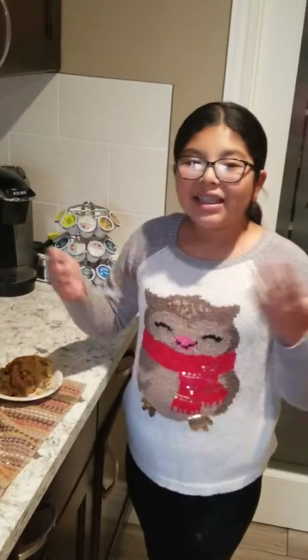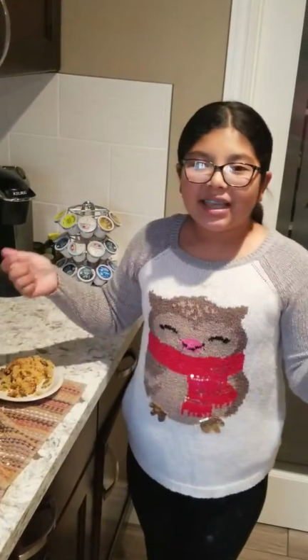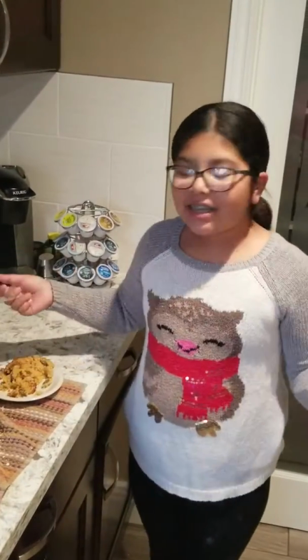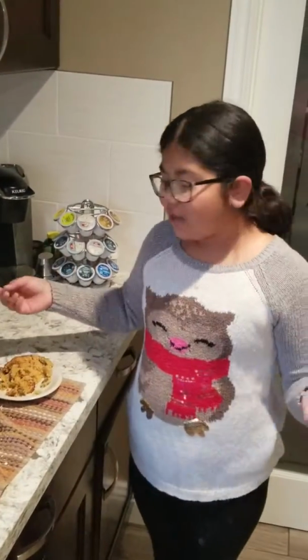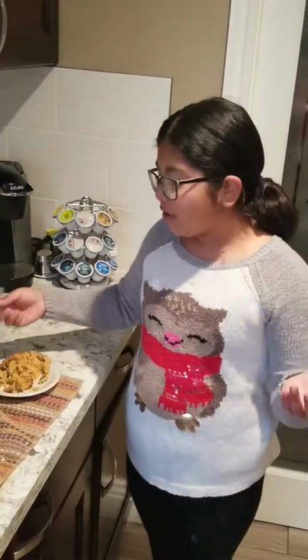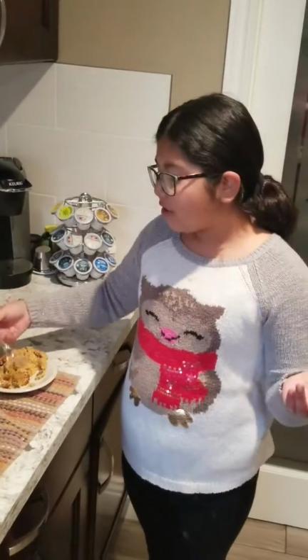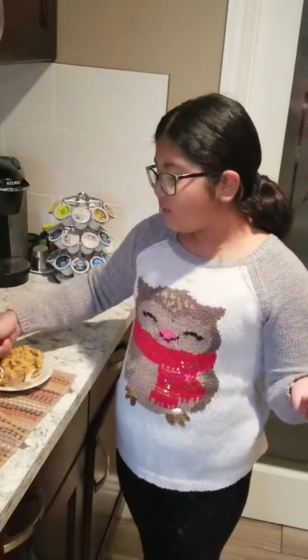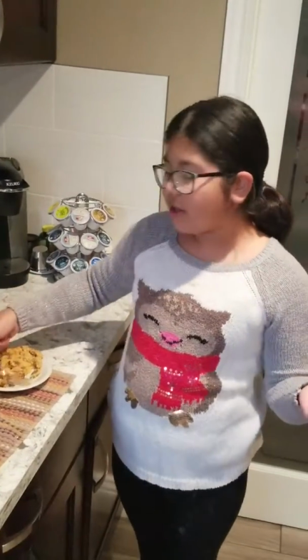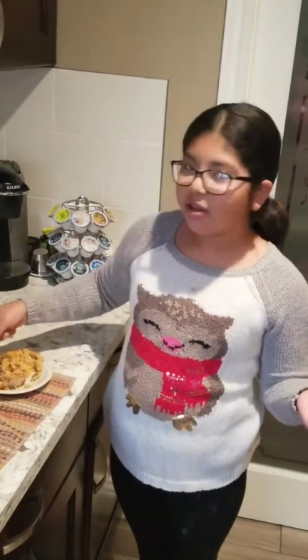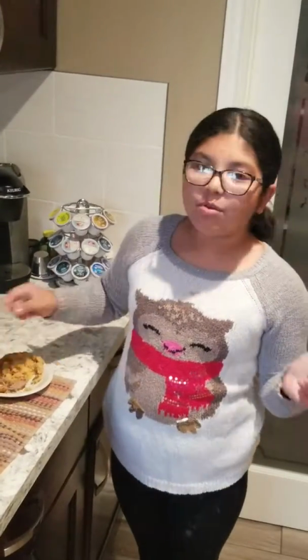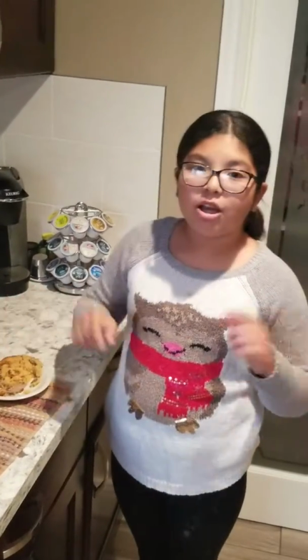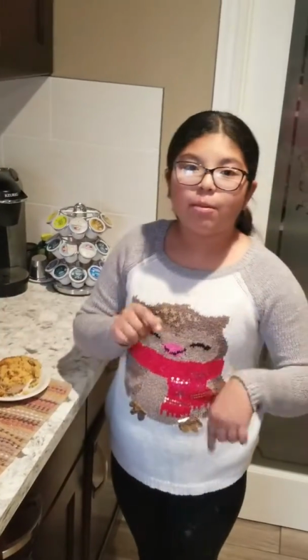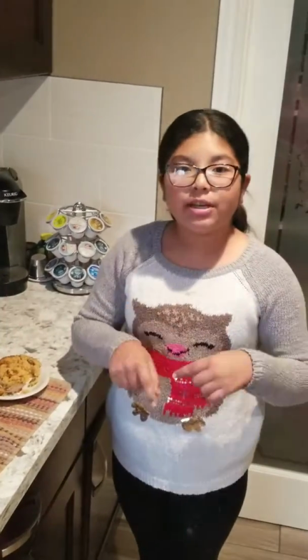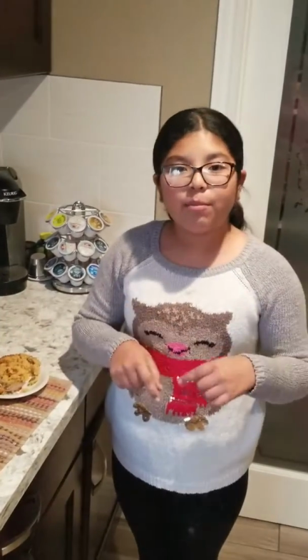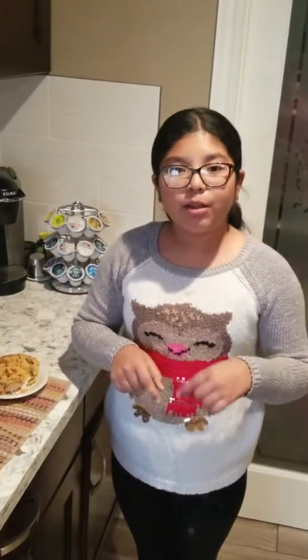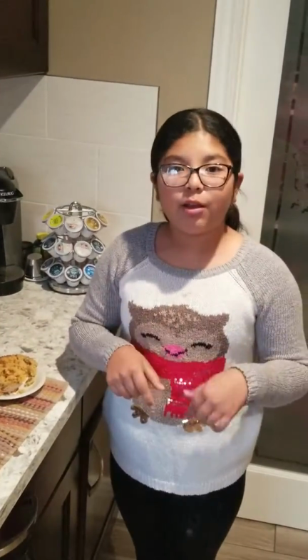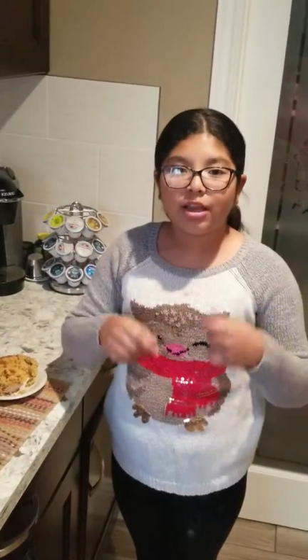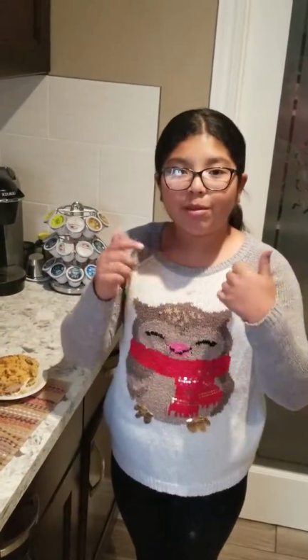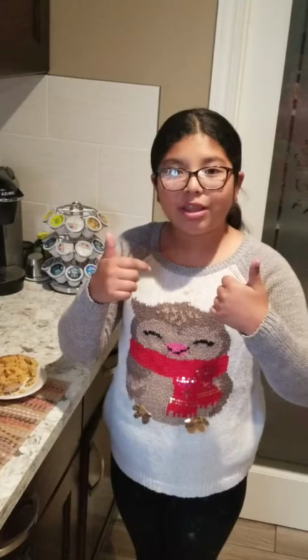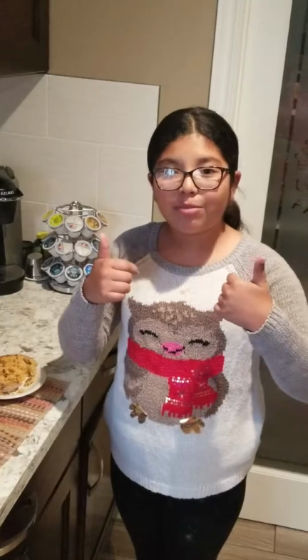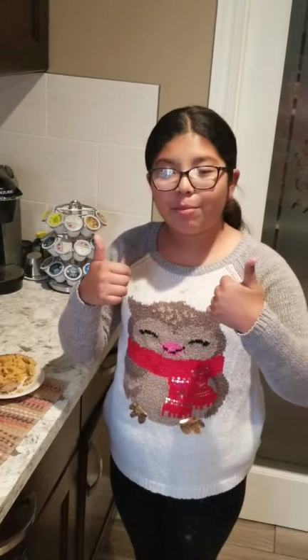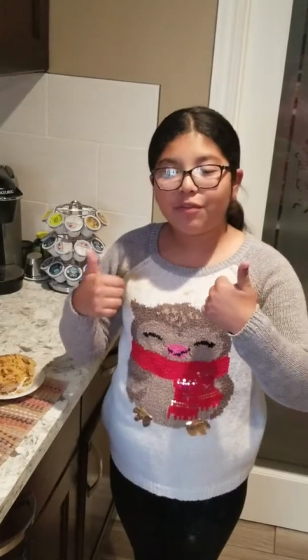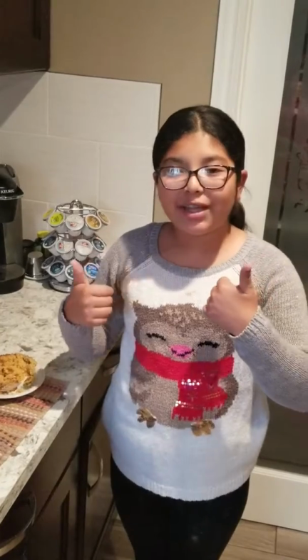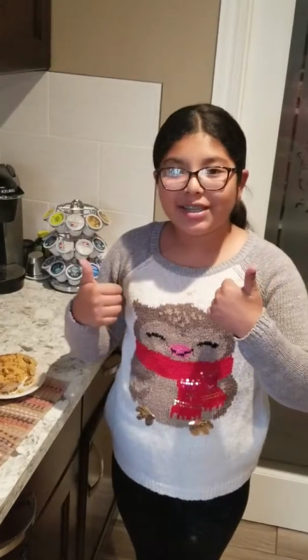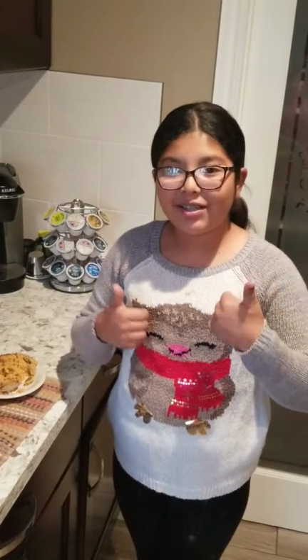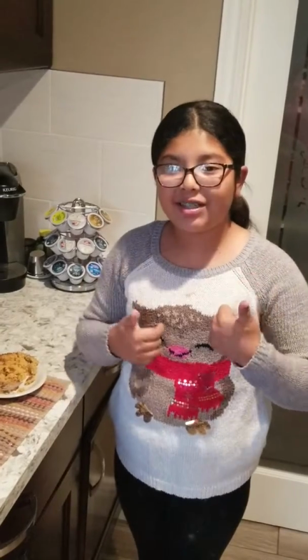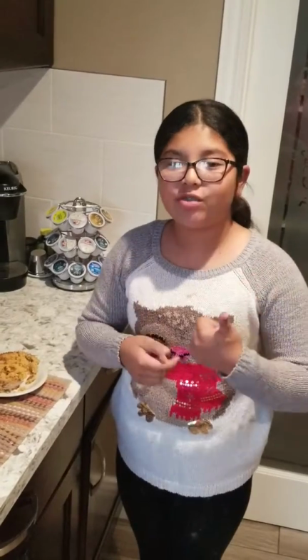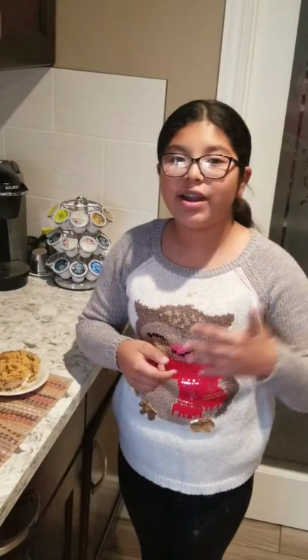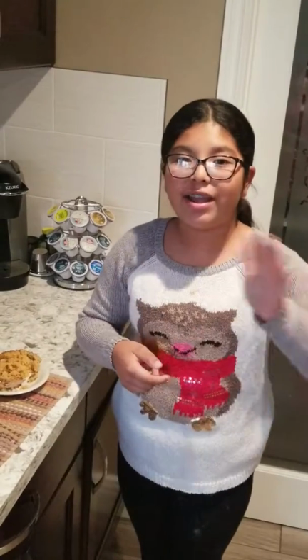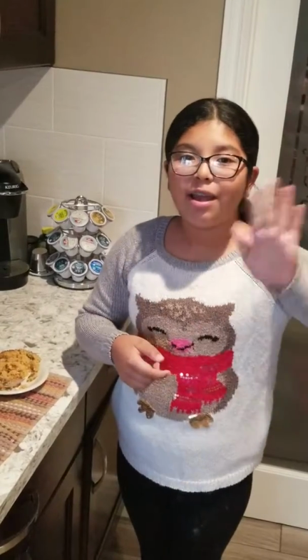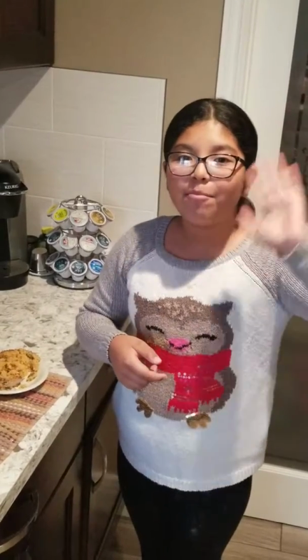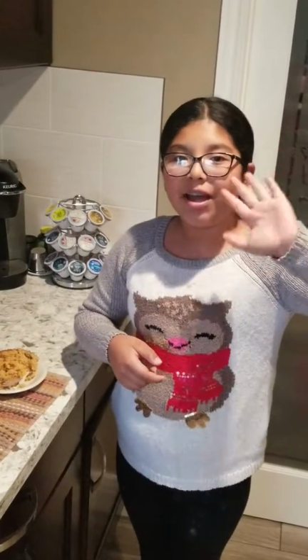Thanks guys for watching this video. Leave me a comment down below, give me a thumbs up, and I'll see you next Friday. Bye.